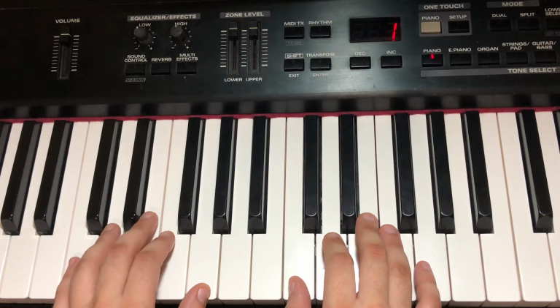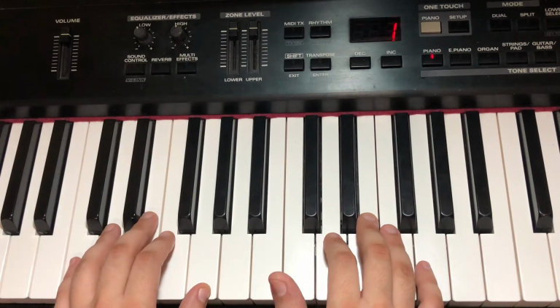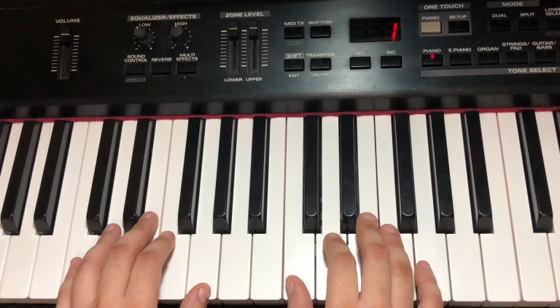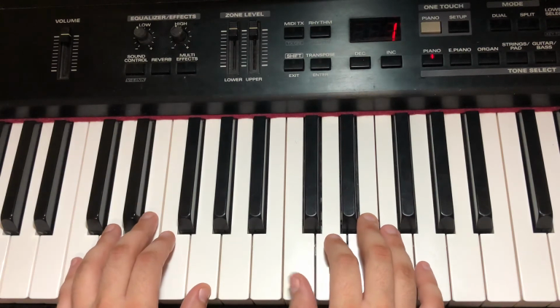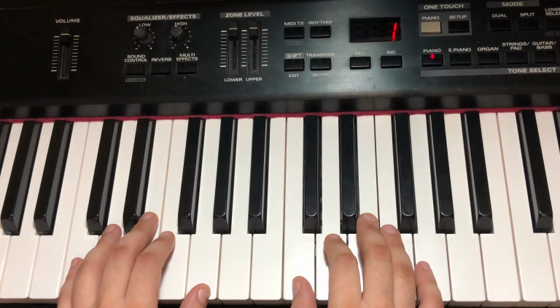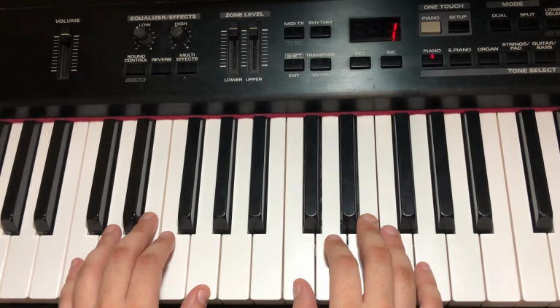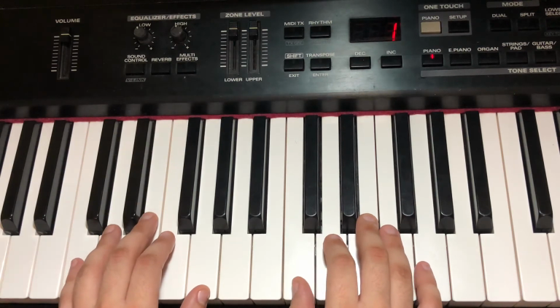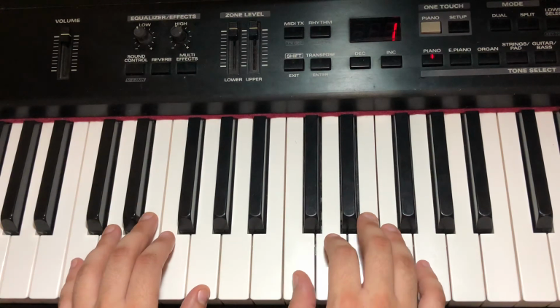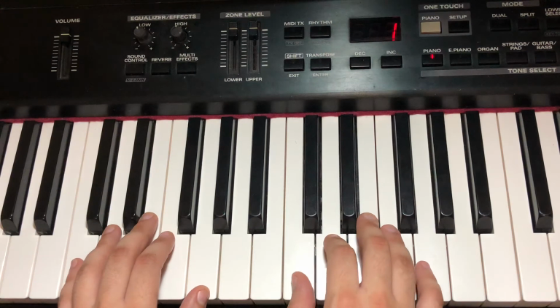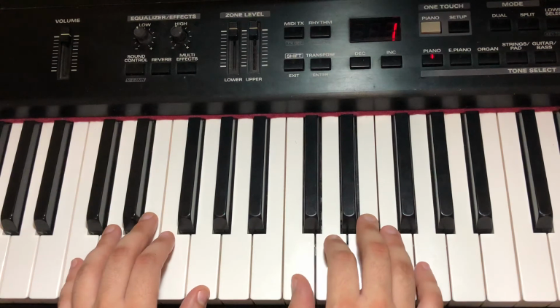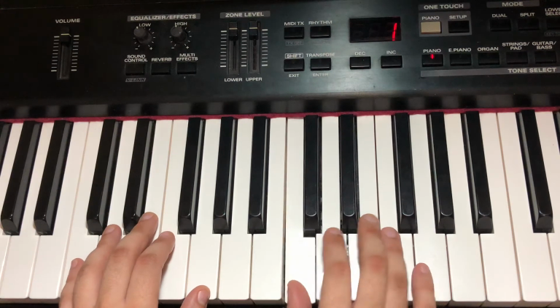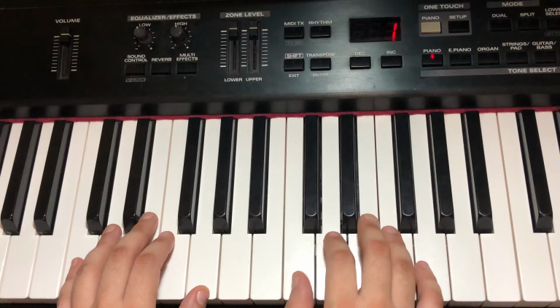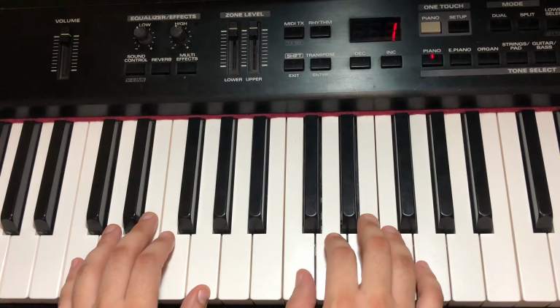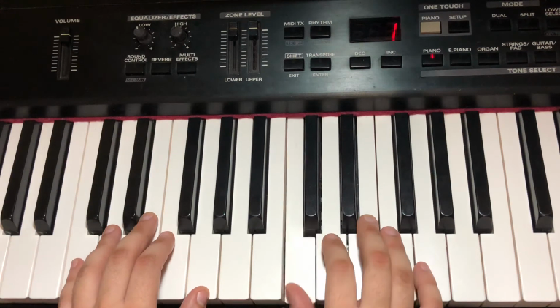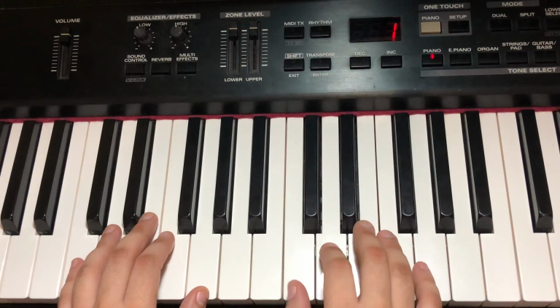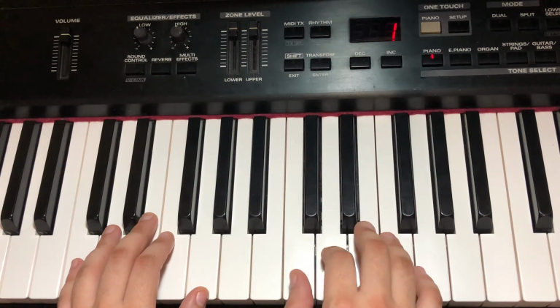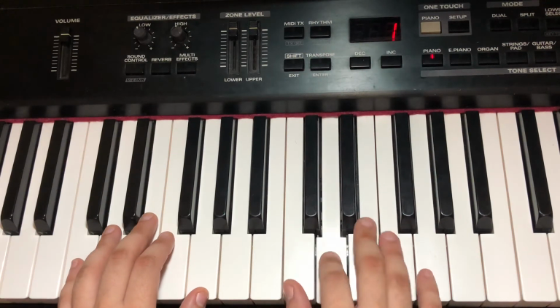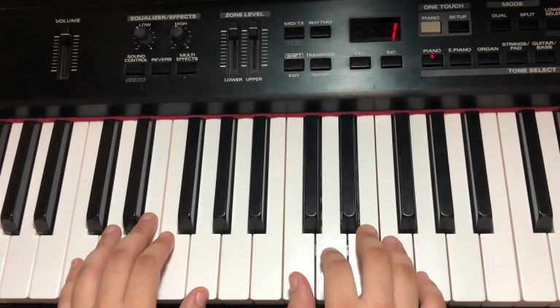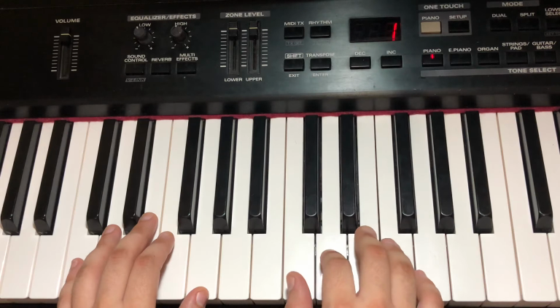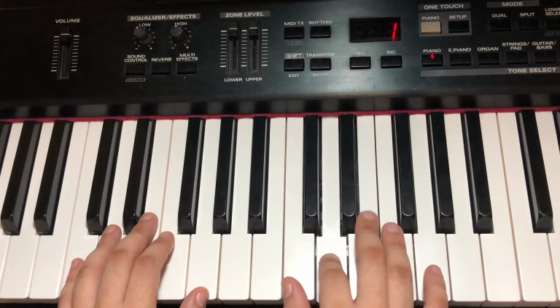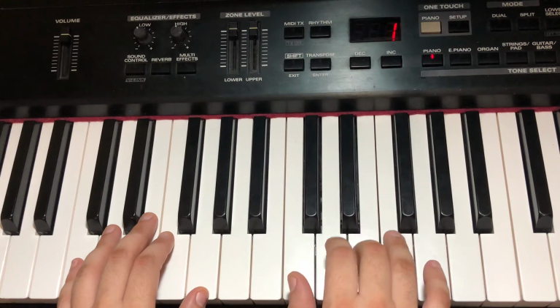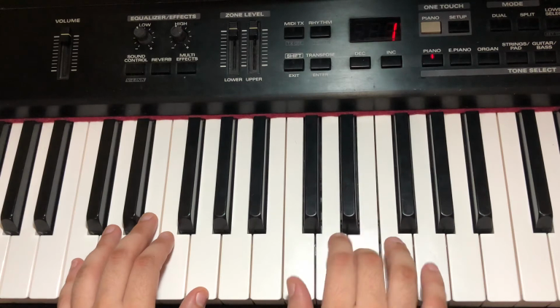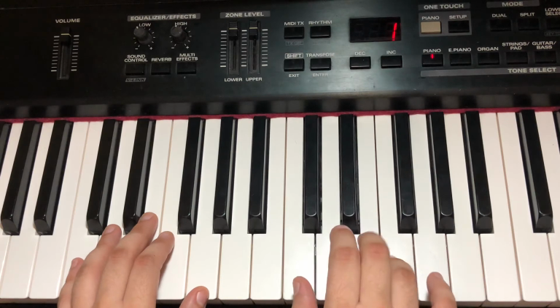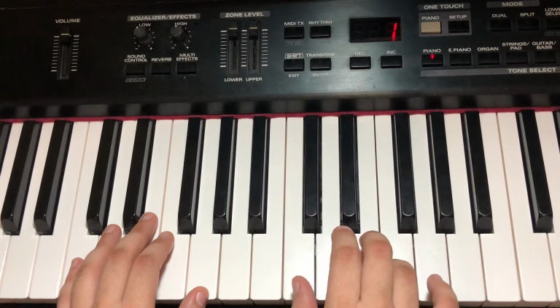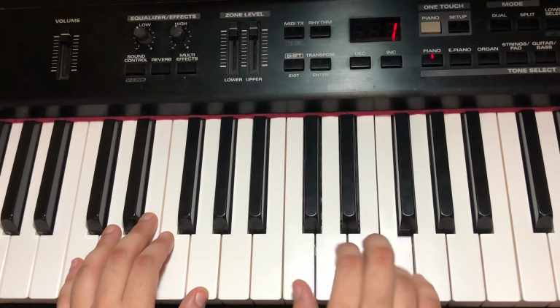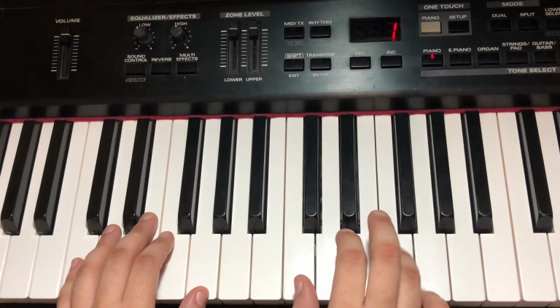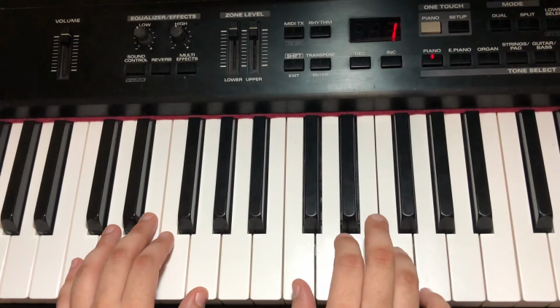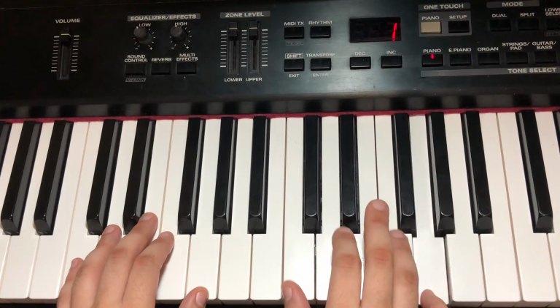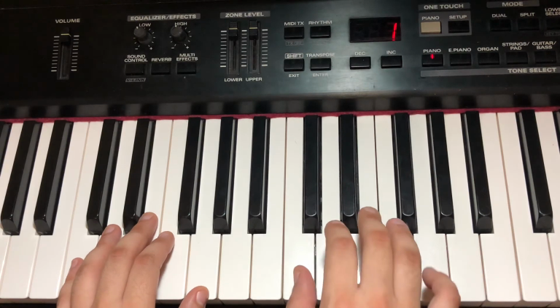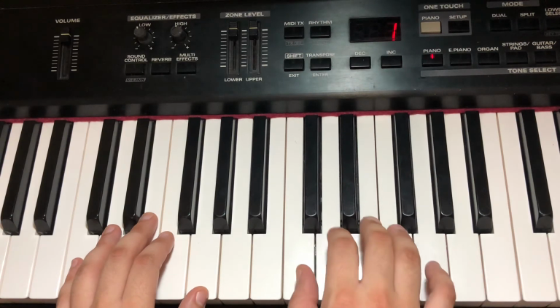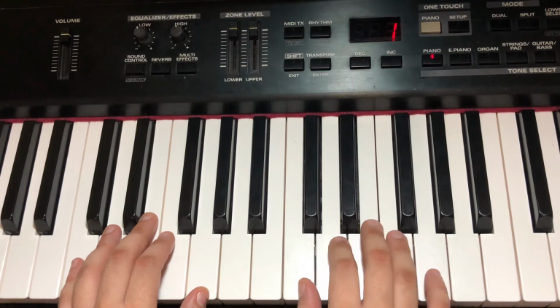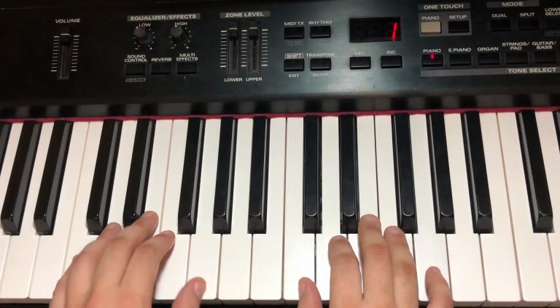Let me go to our right hand: C, C, D, D, E, F, G. Rest.